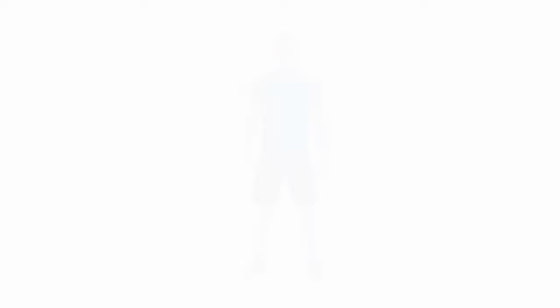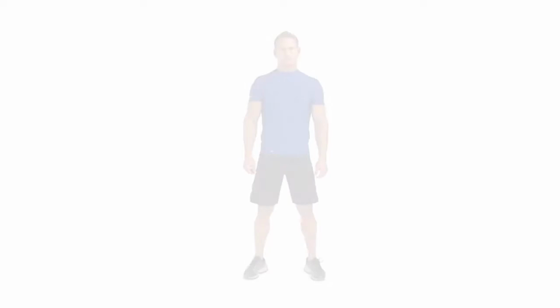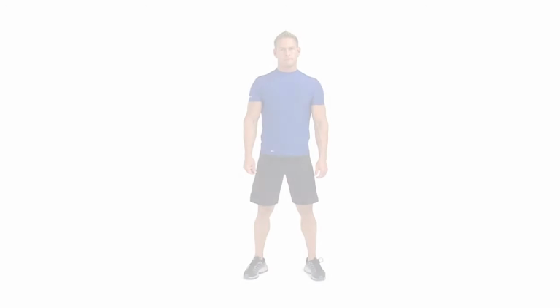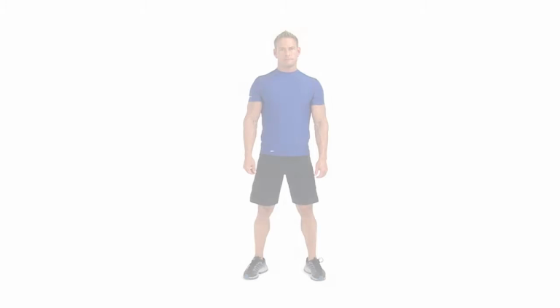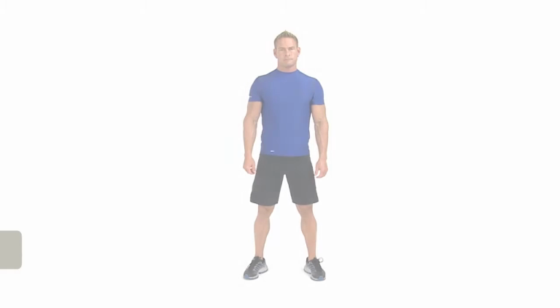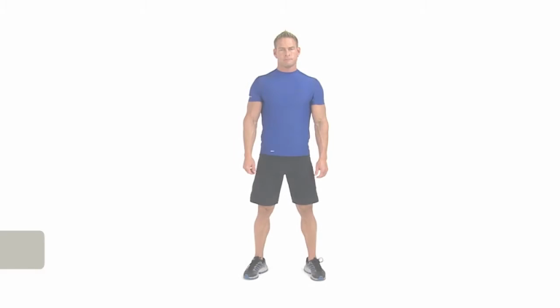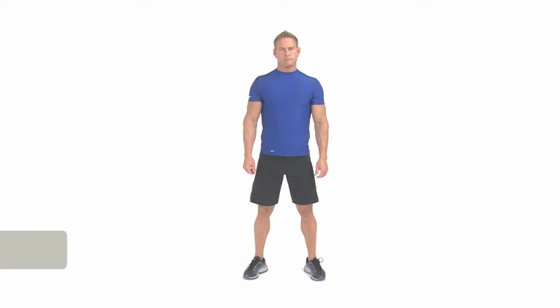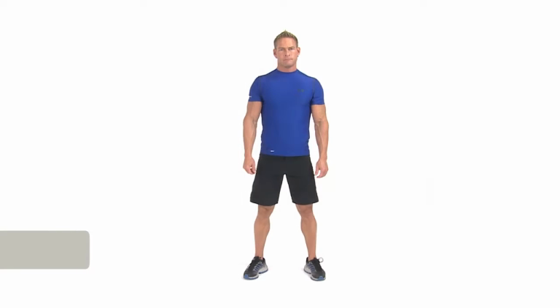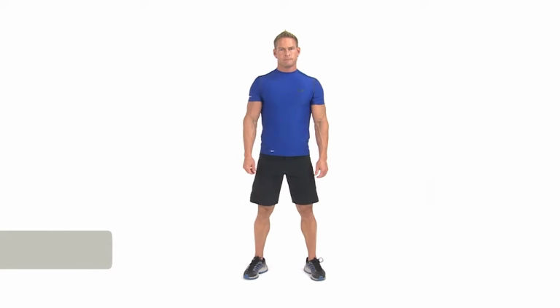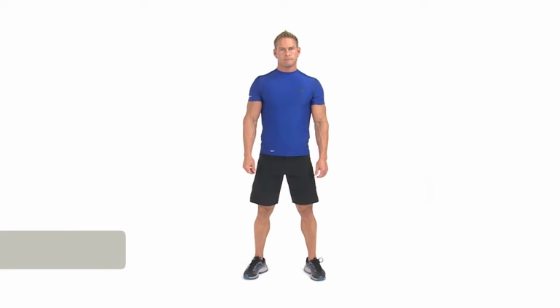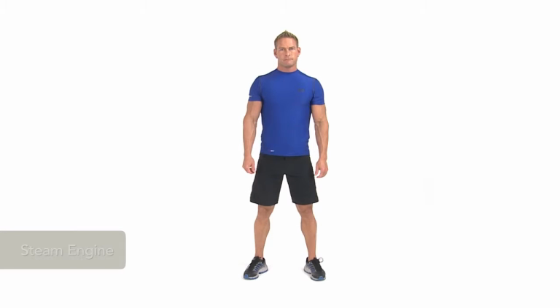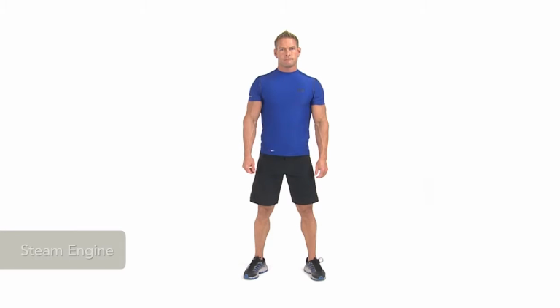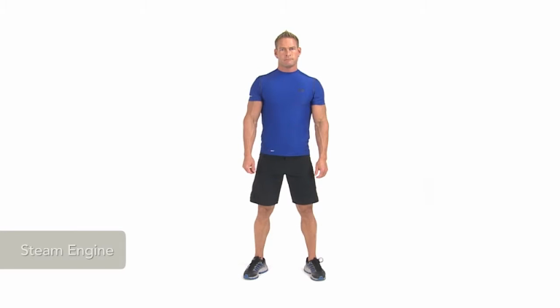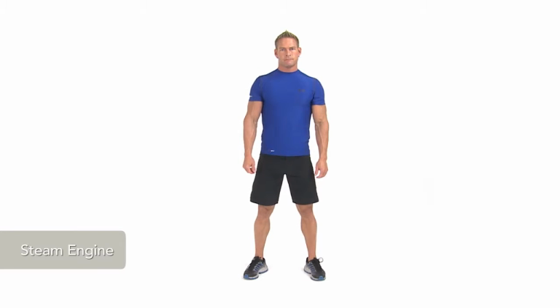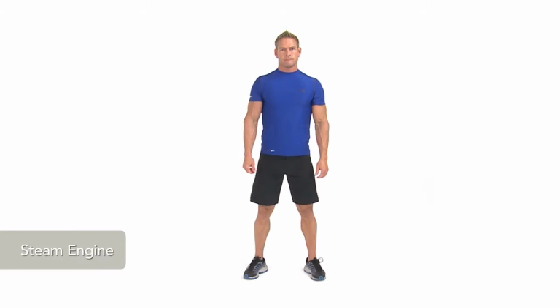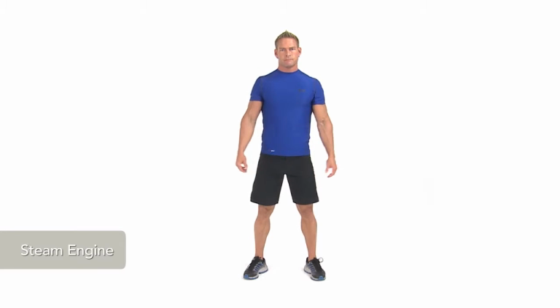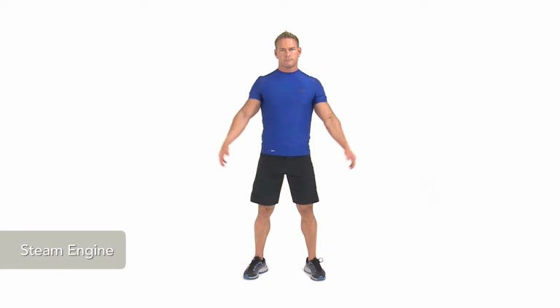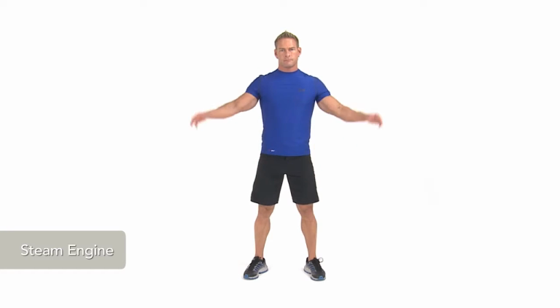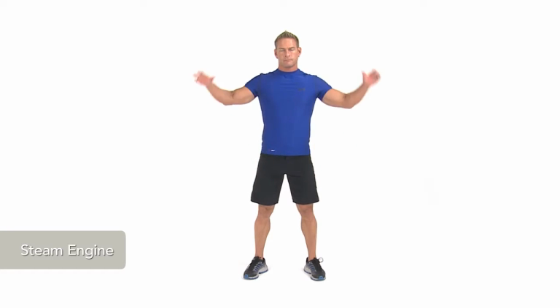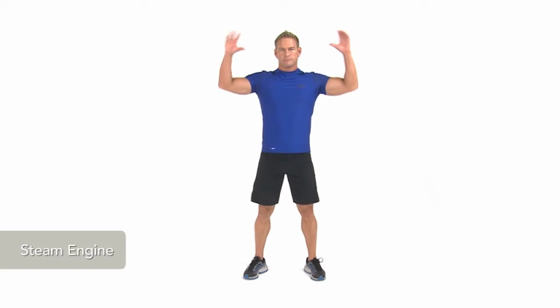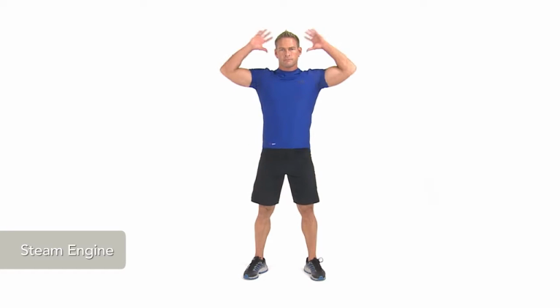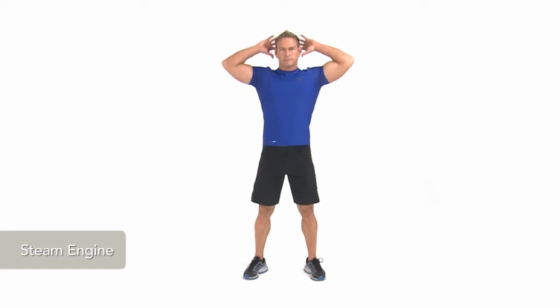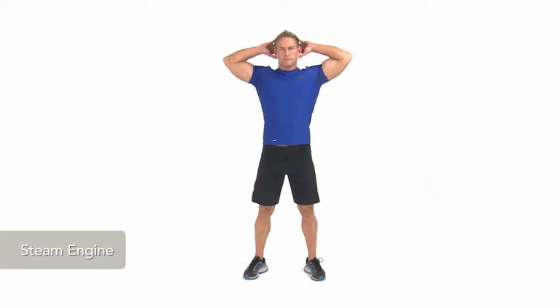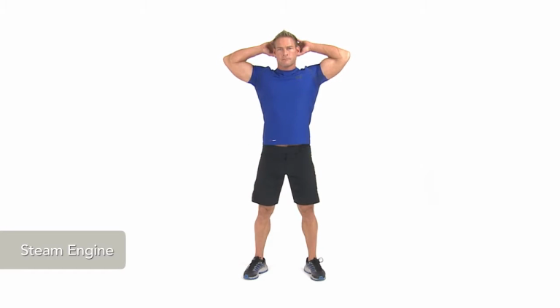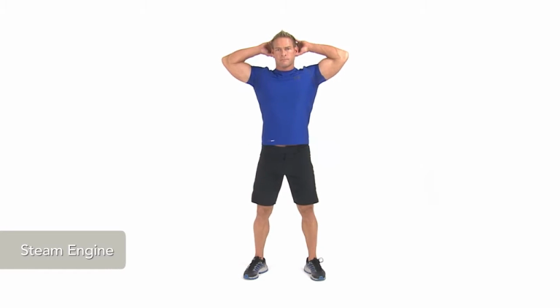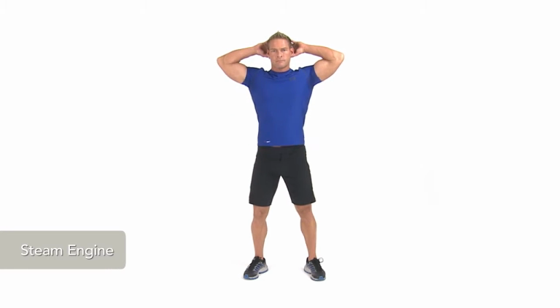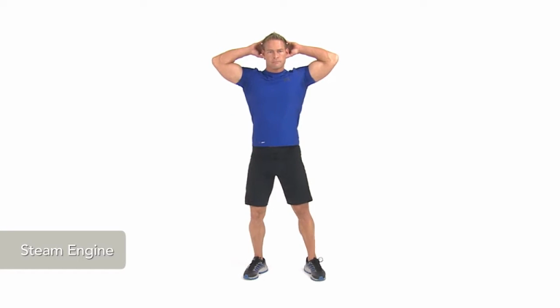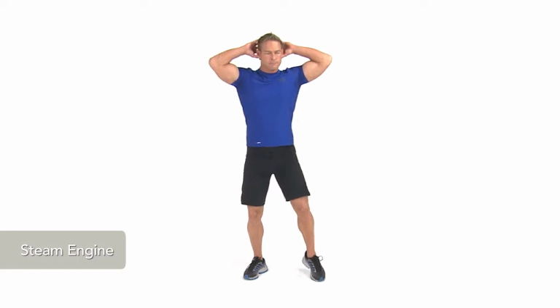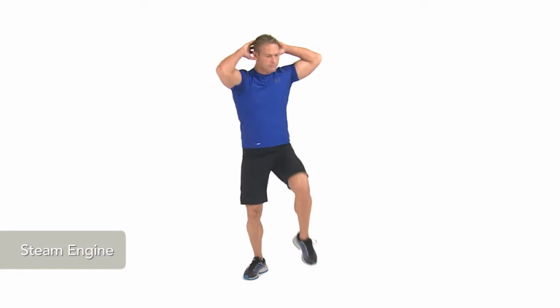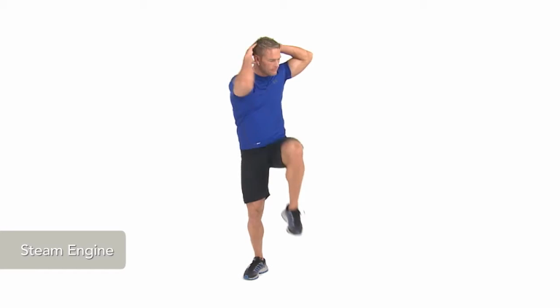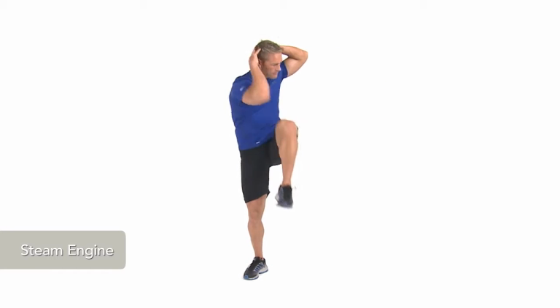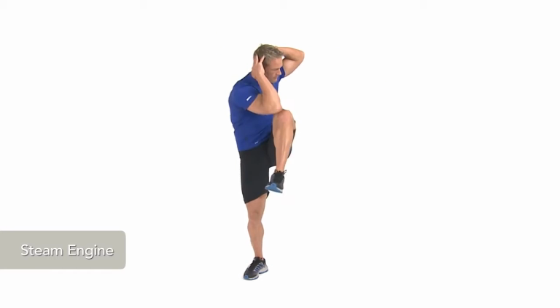To perform a steam engine, stand with your hands behind your head, elbows out to the sides.